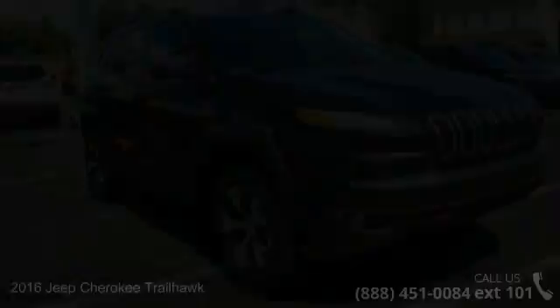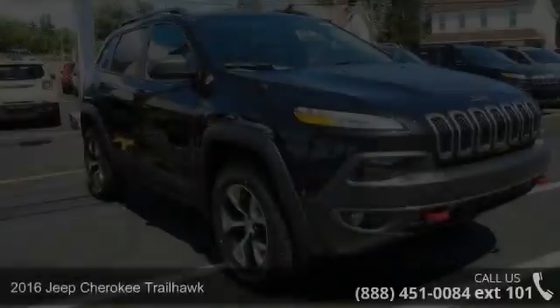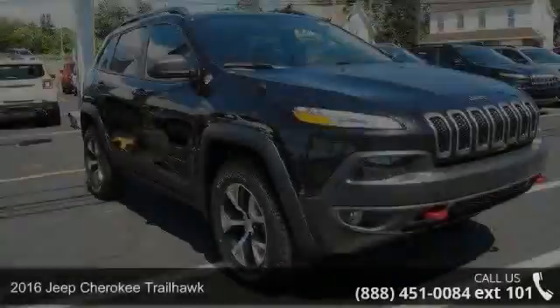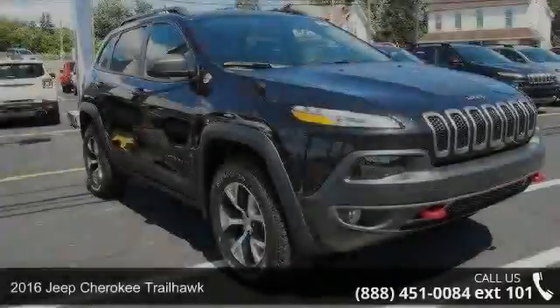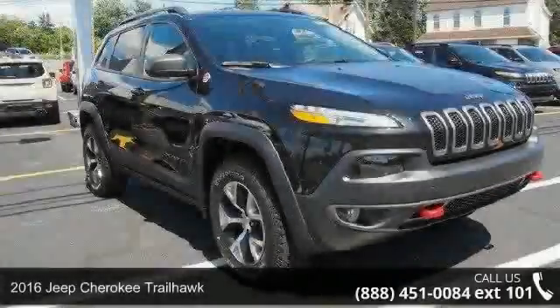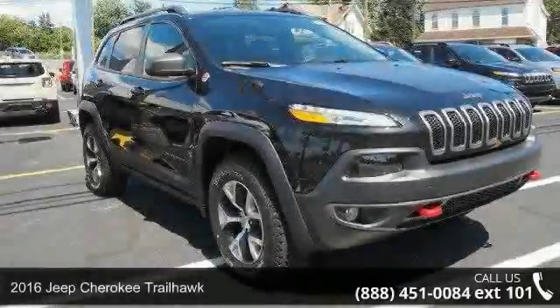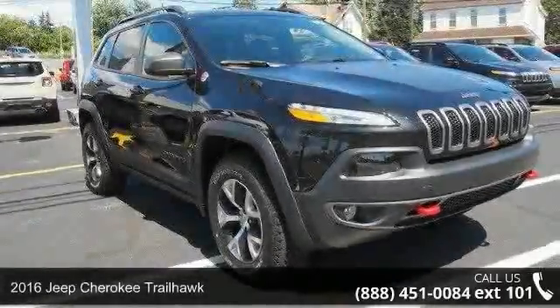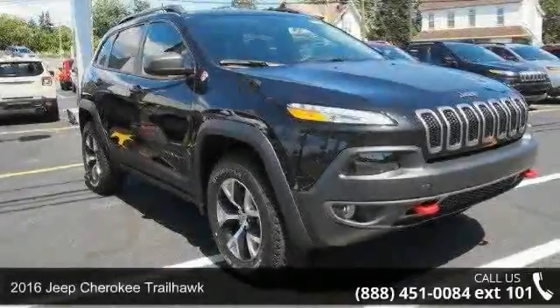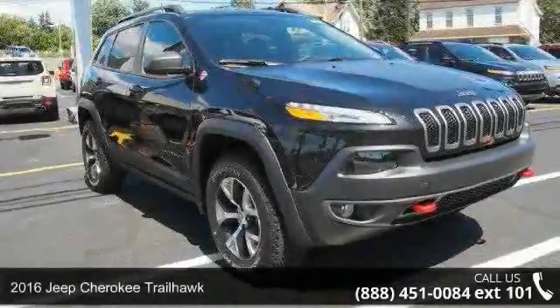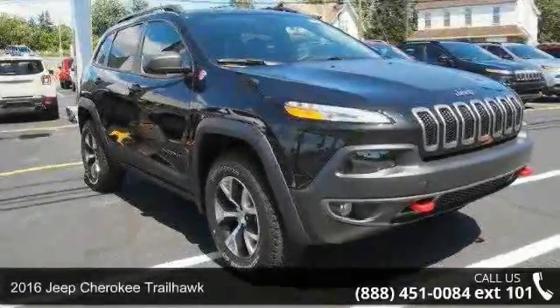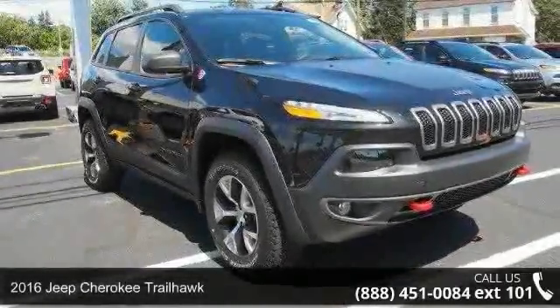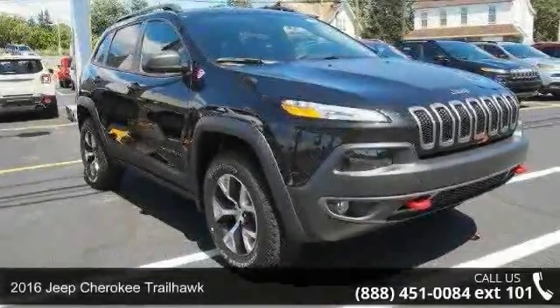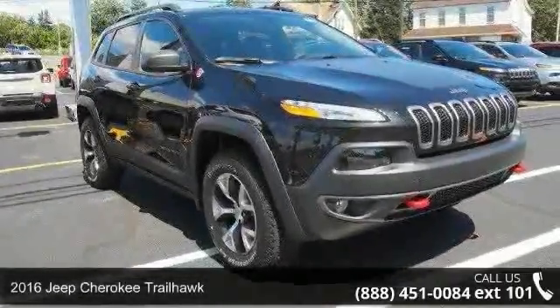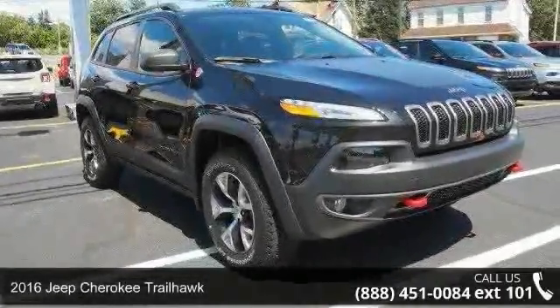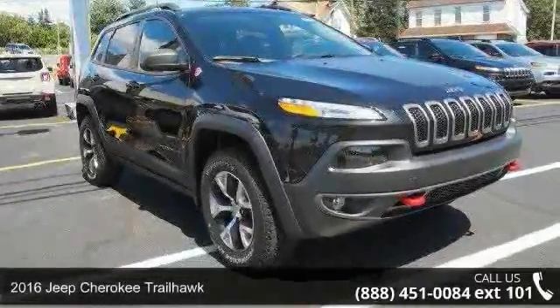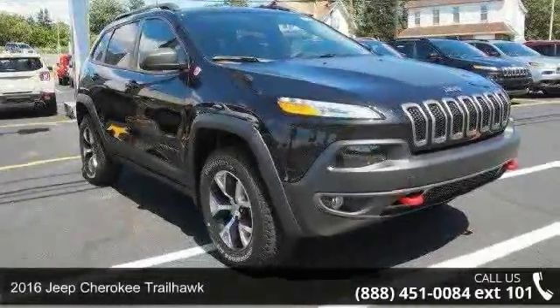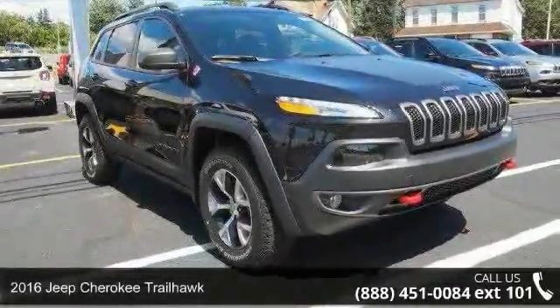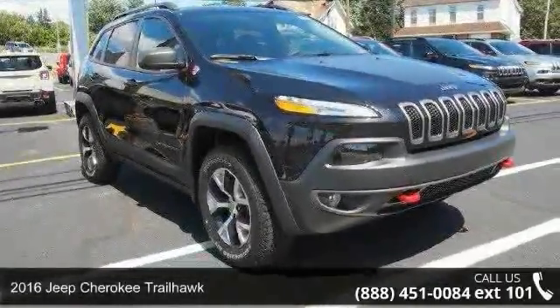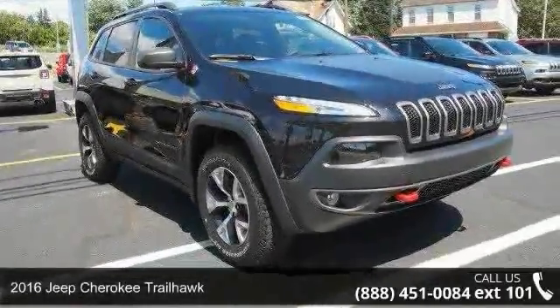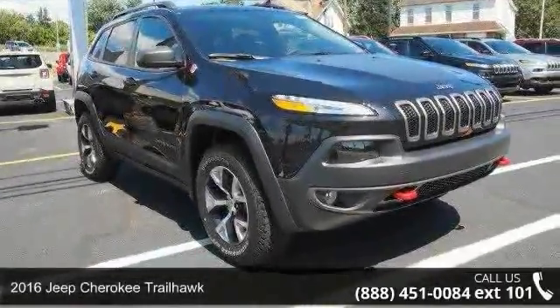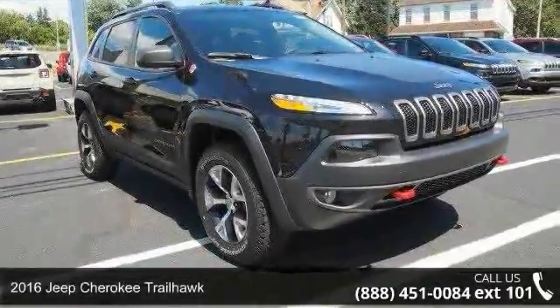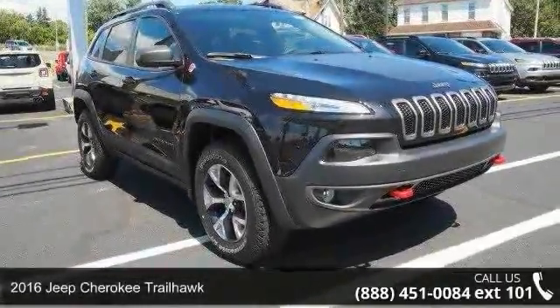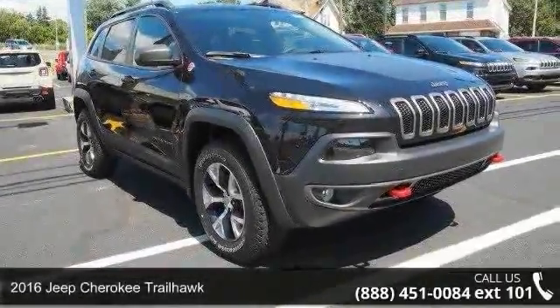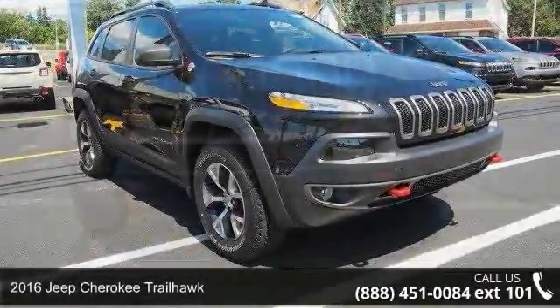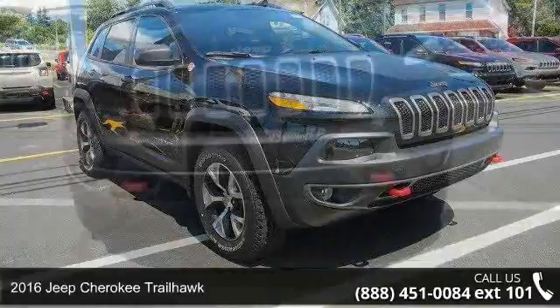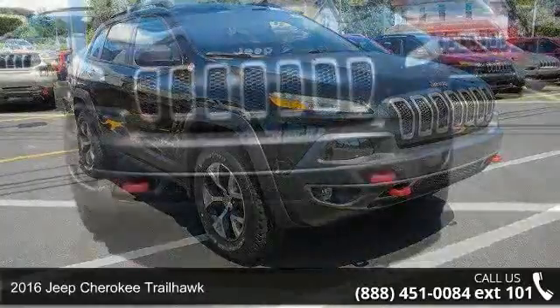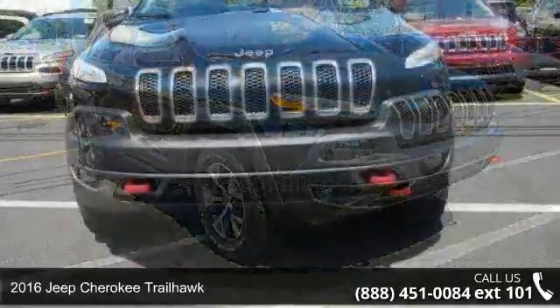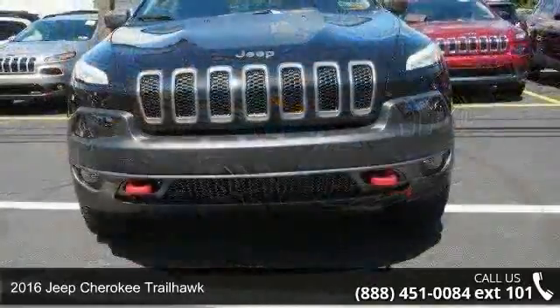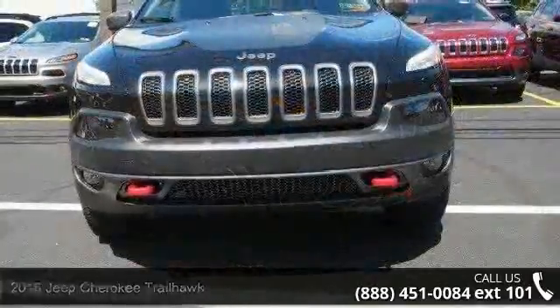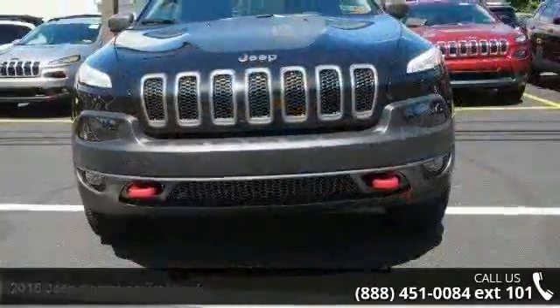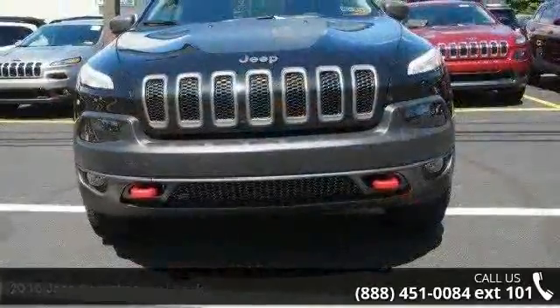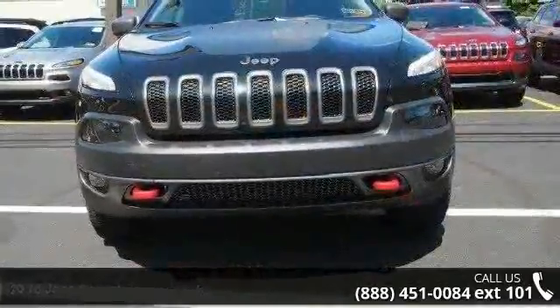Imagine yourself in this 2016 Jeep Cherokee Trailhawk. This may be the set of wheels you've been looking for.